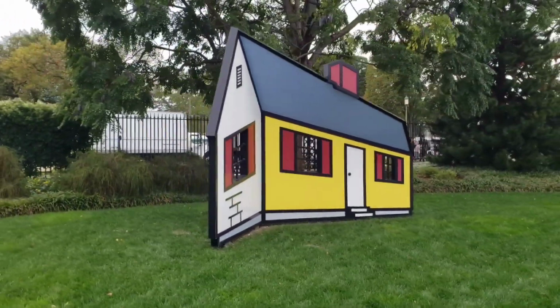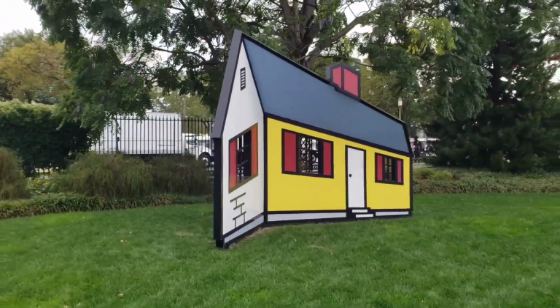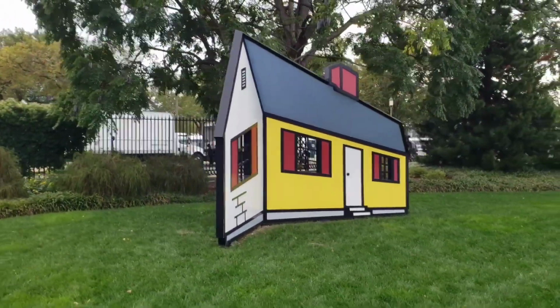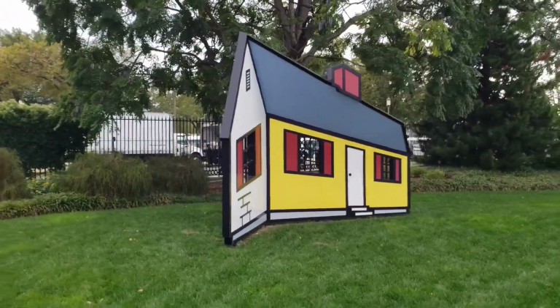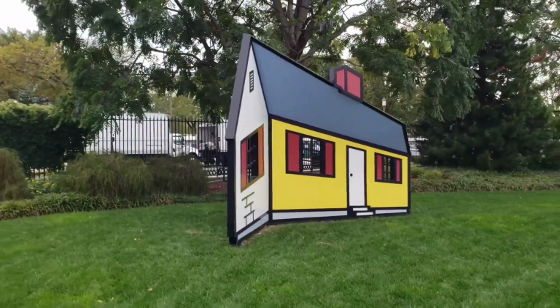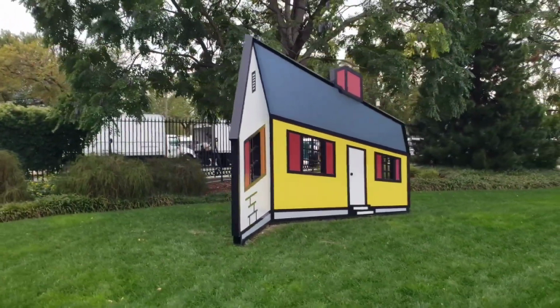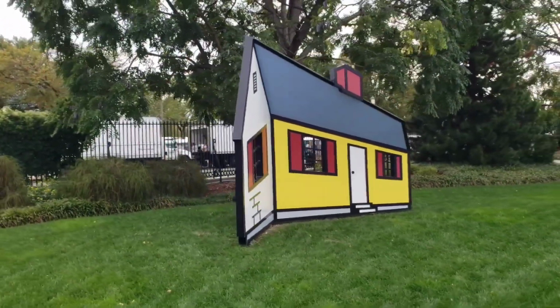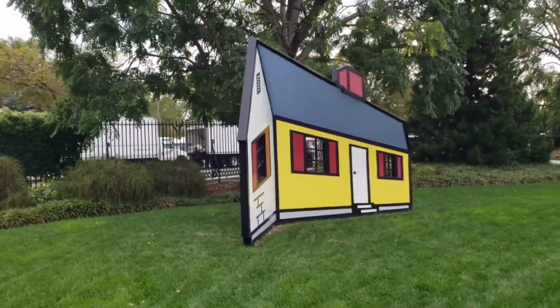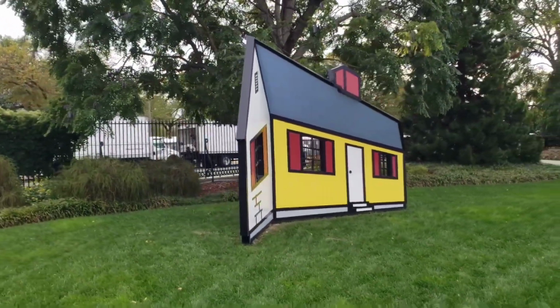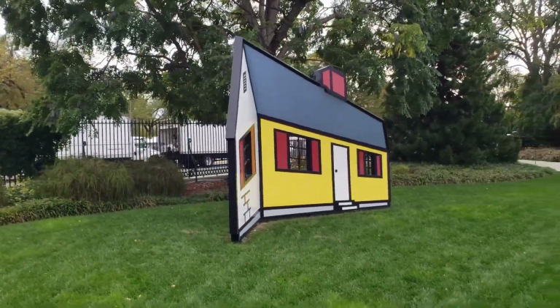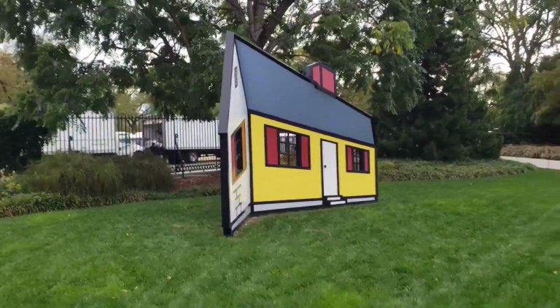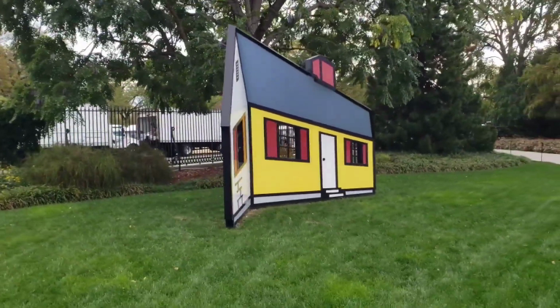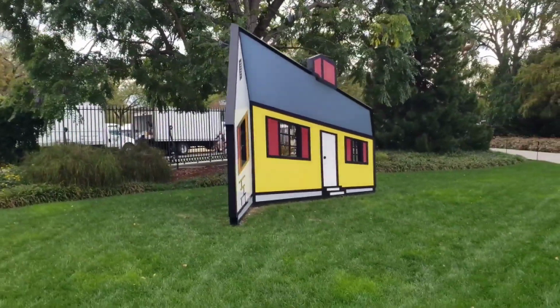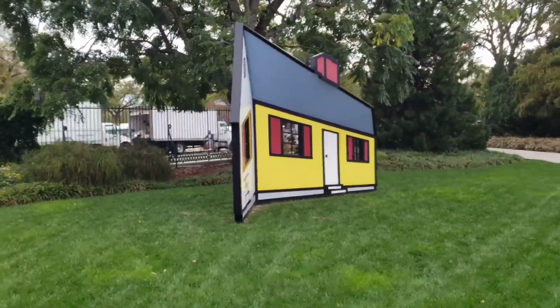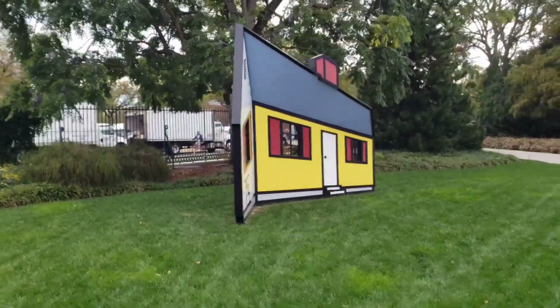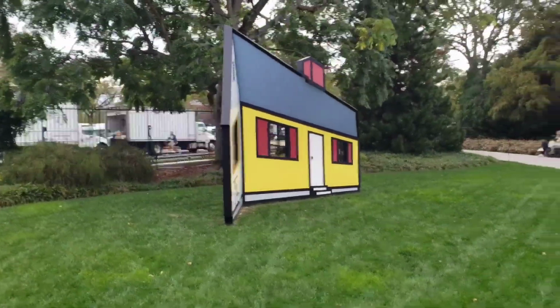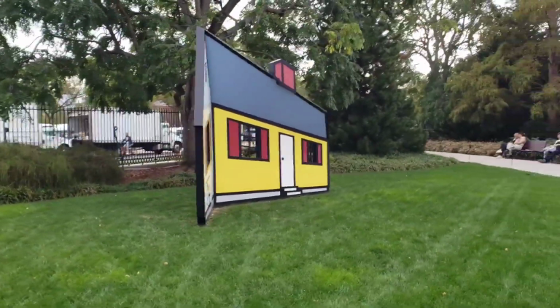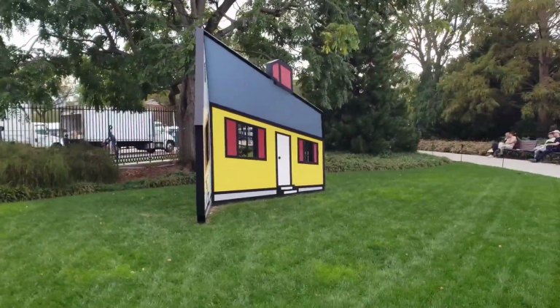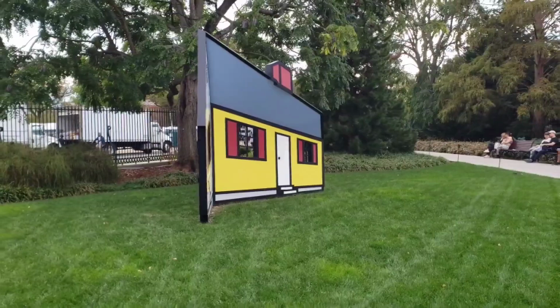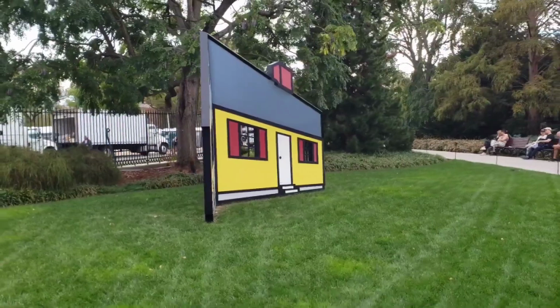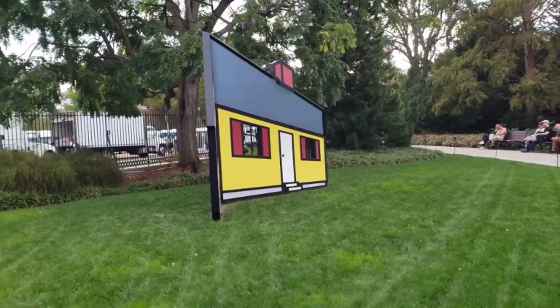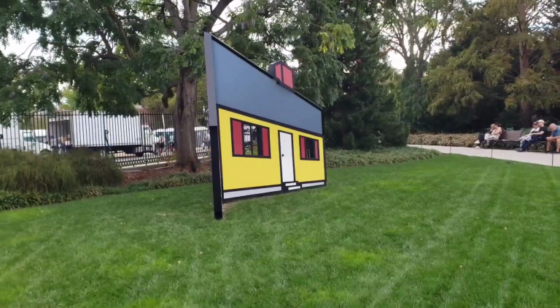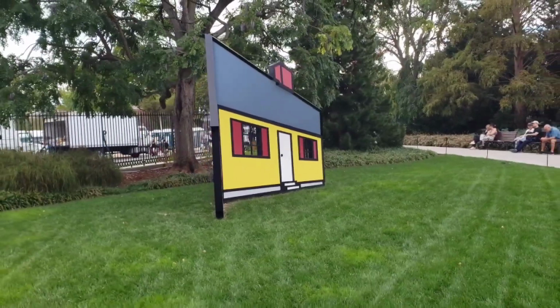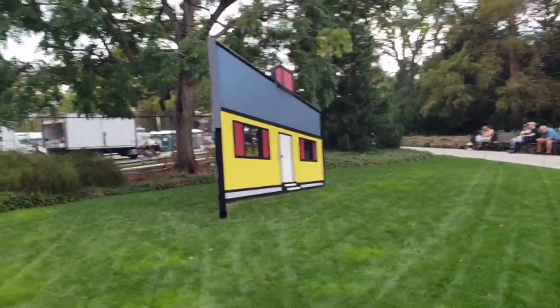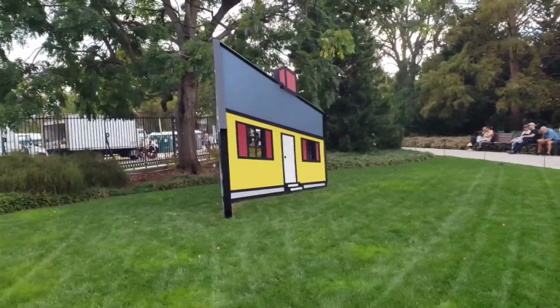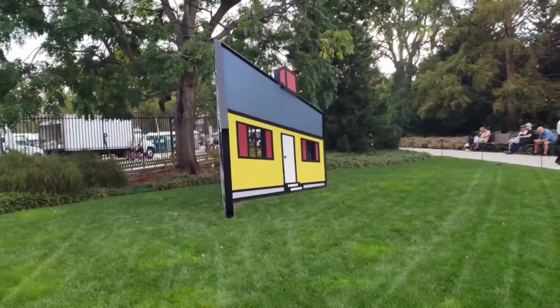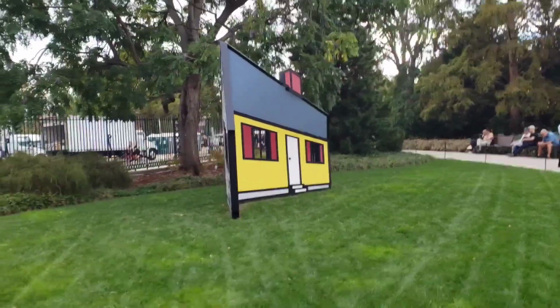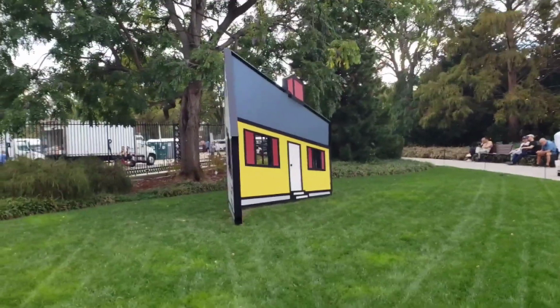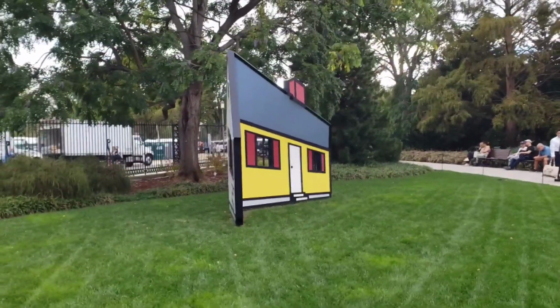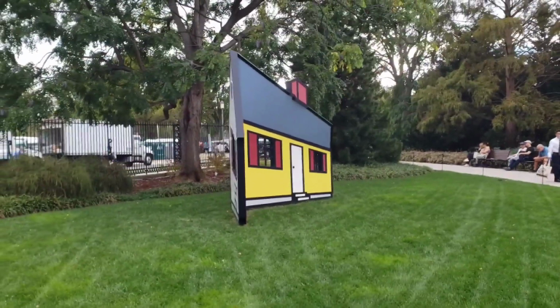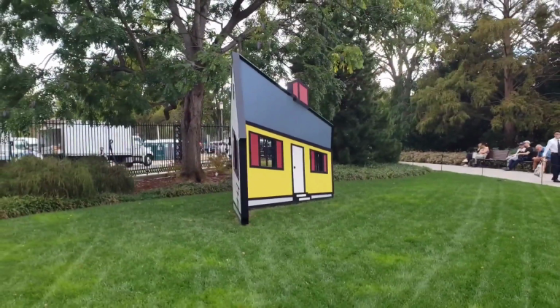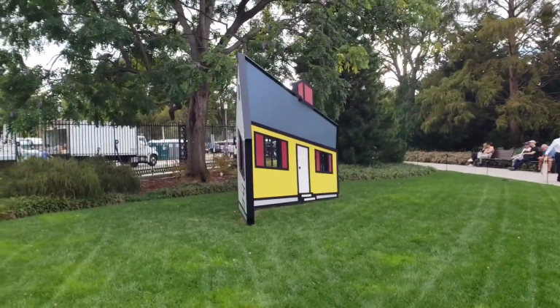There you go — to the far left side. That's what it looks like. There you go.